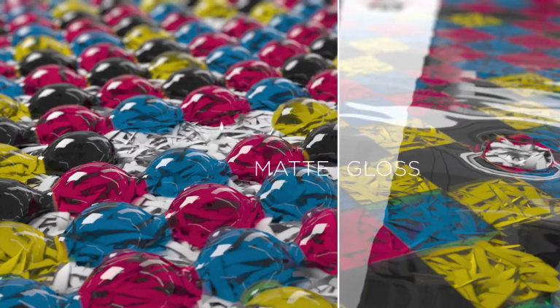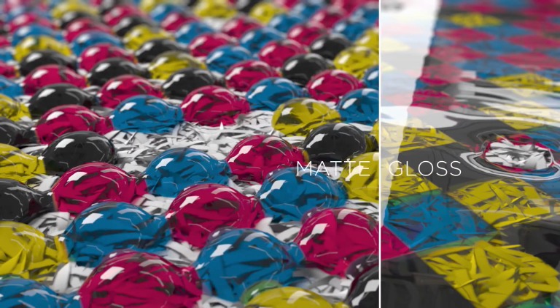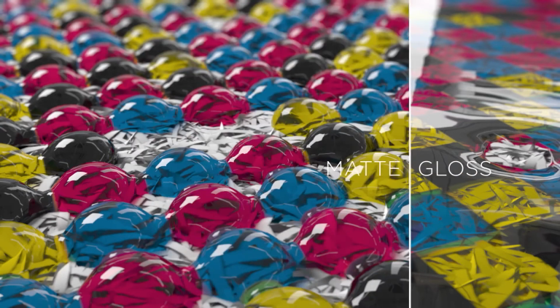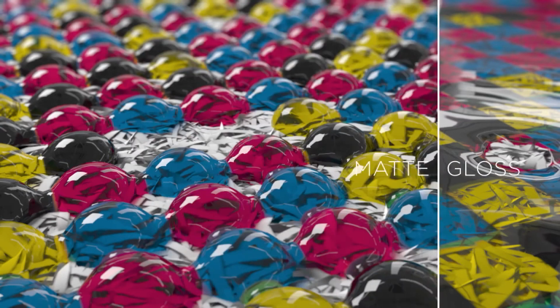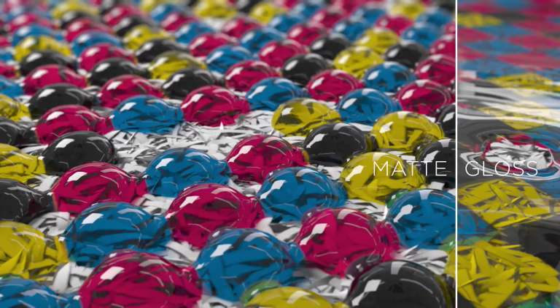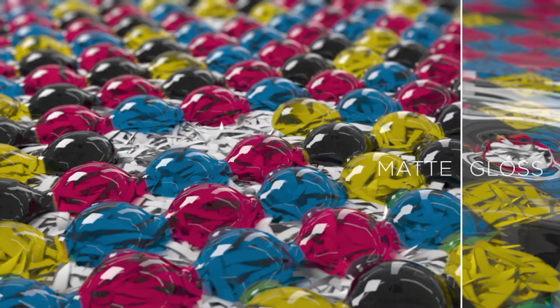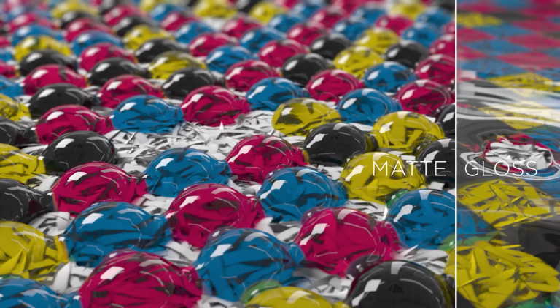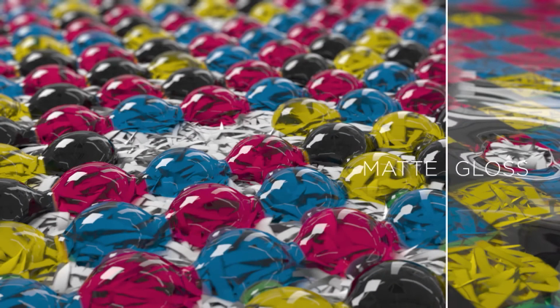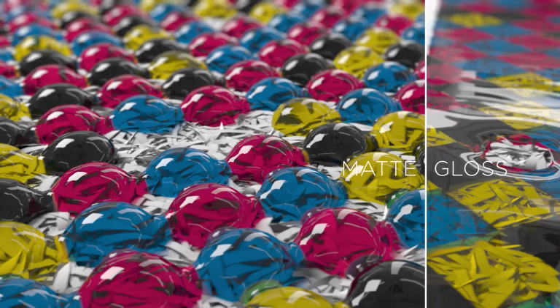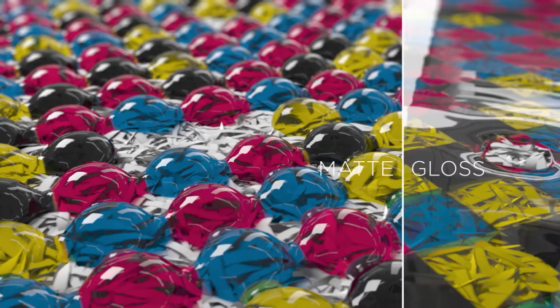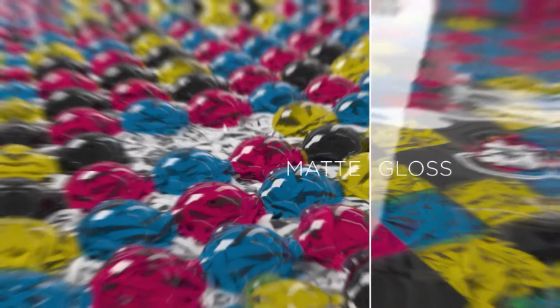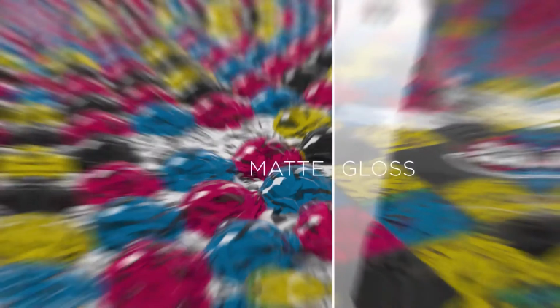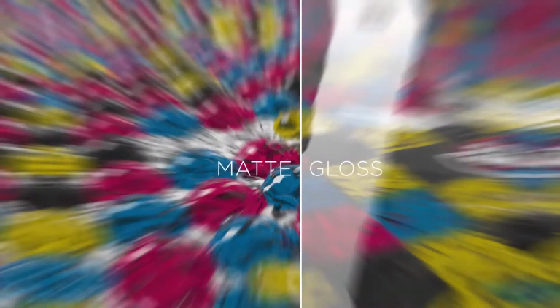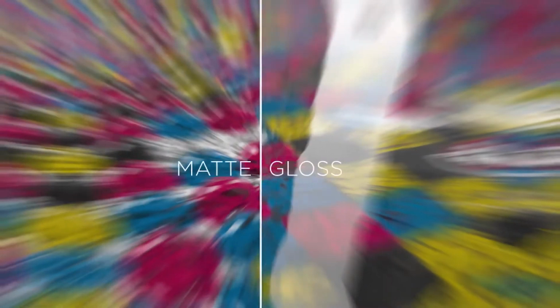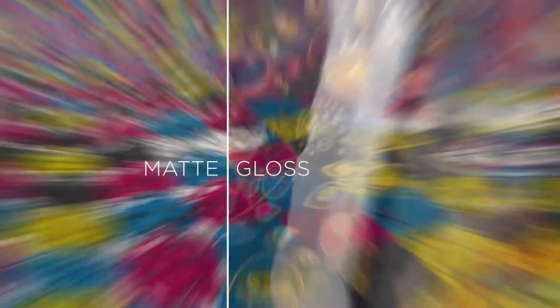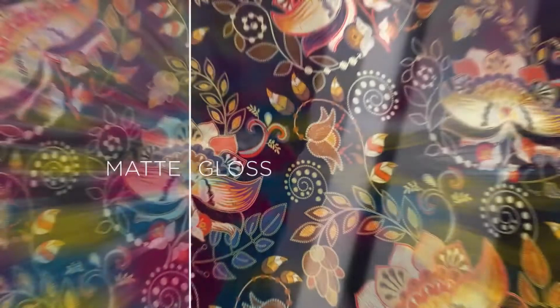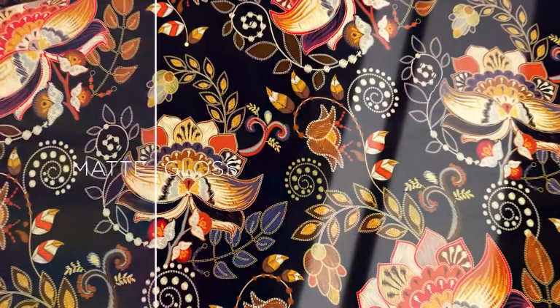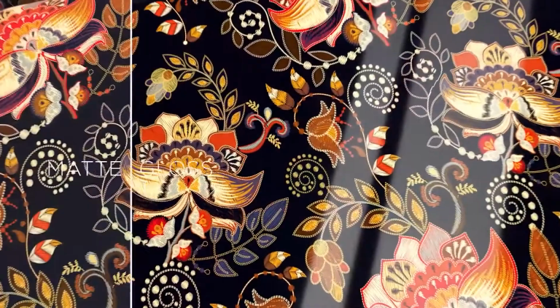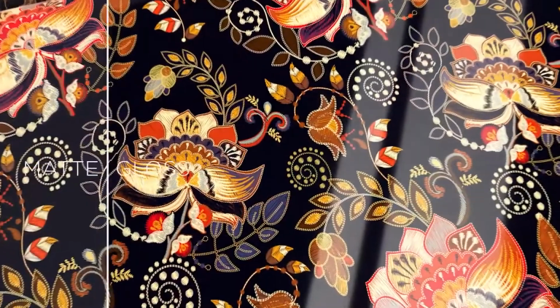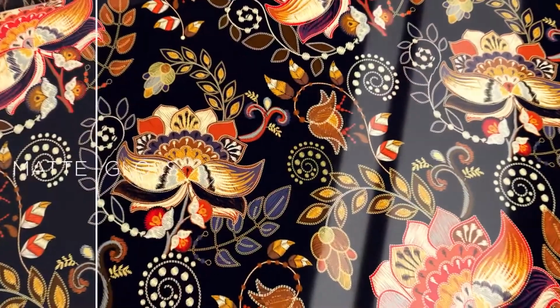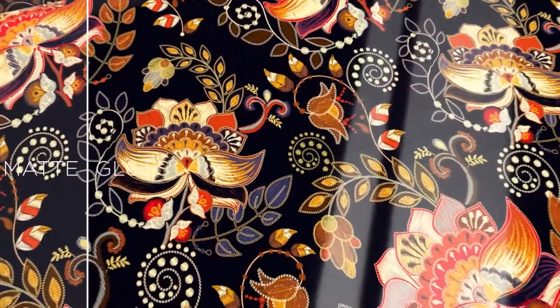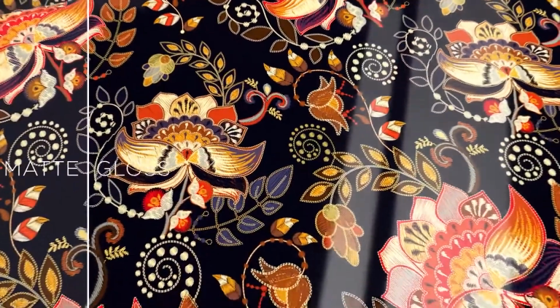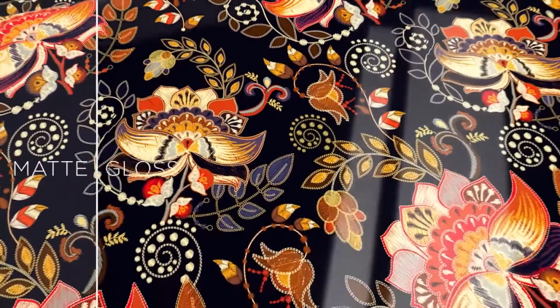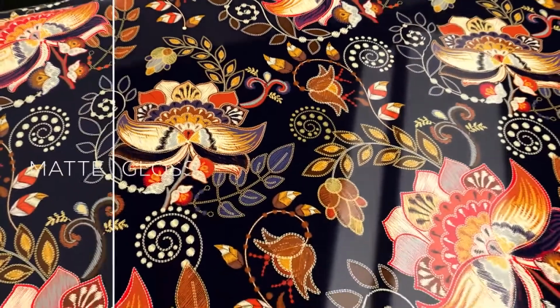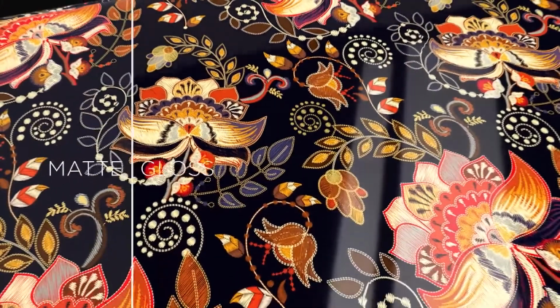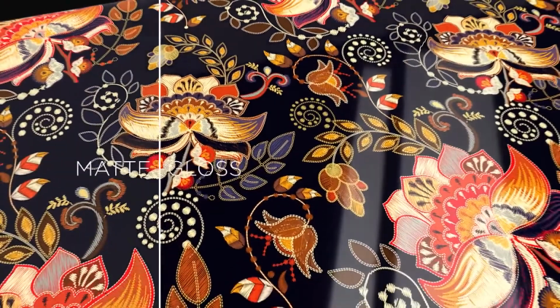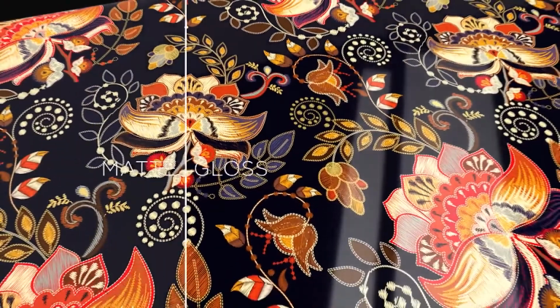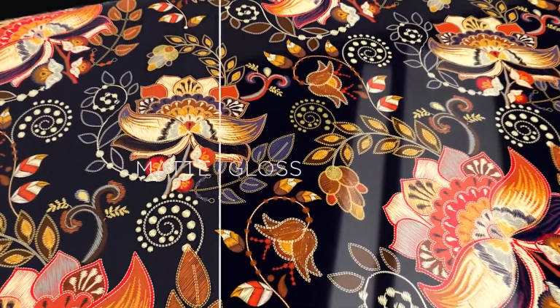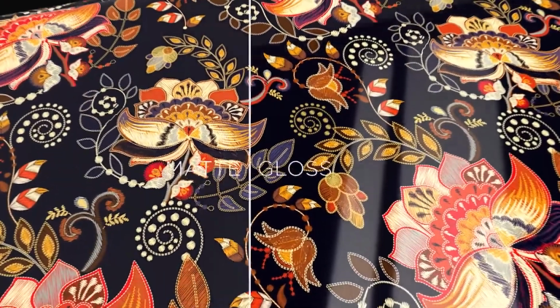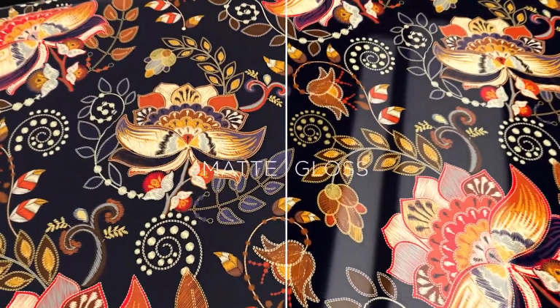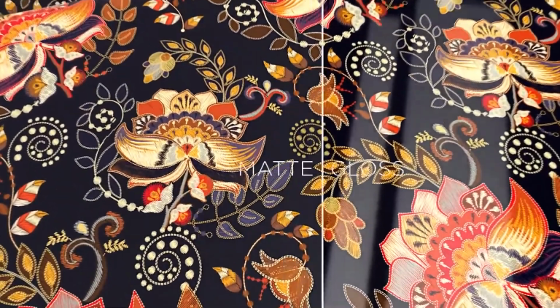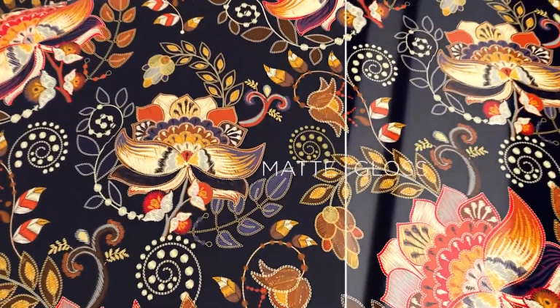For a glossy finish, droplets are given a little more time to settle into a smooth, even layer.